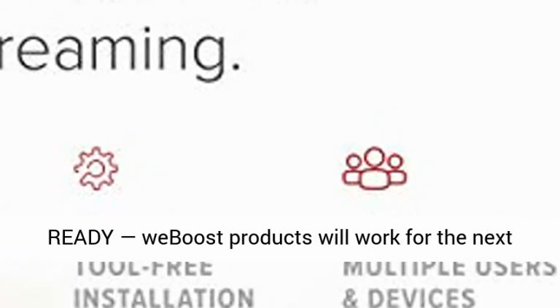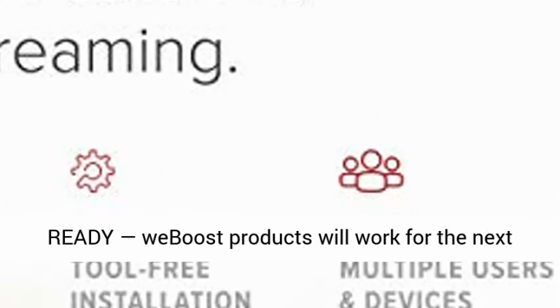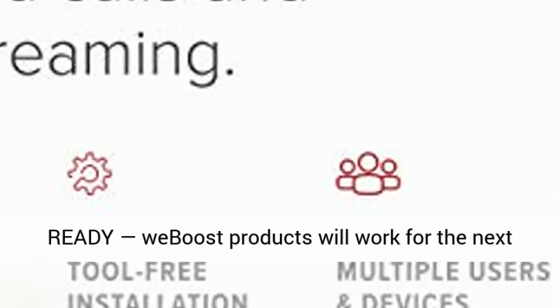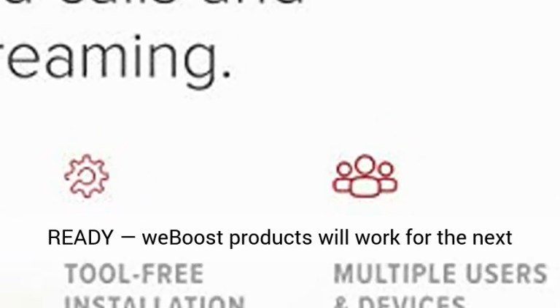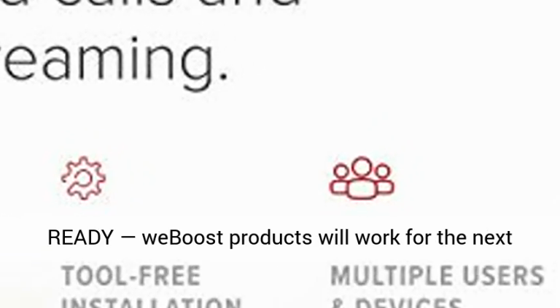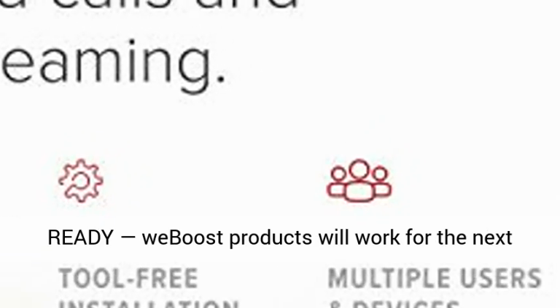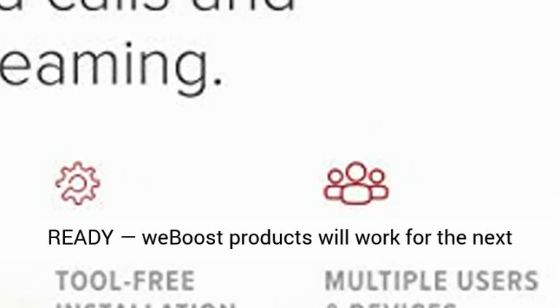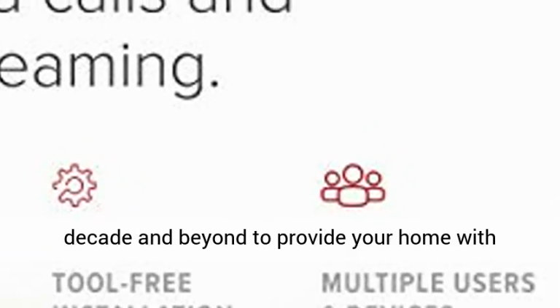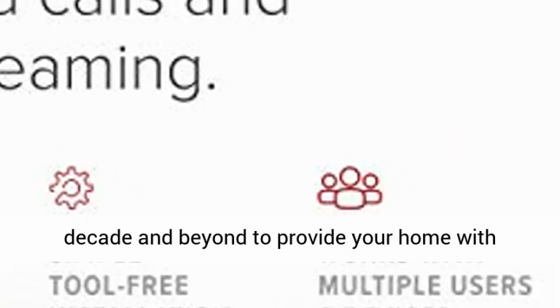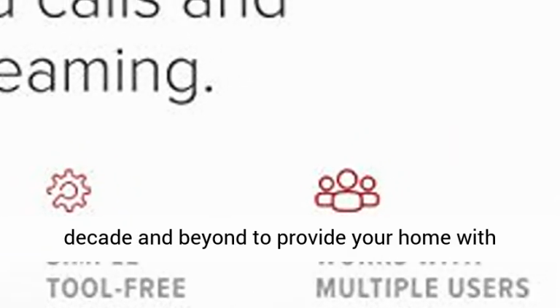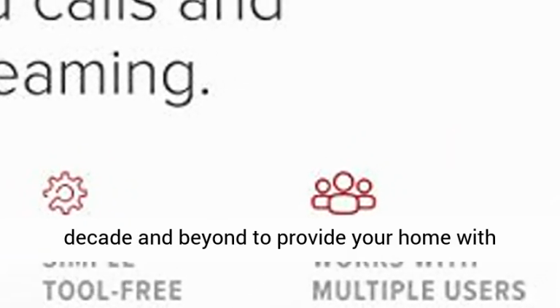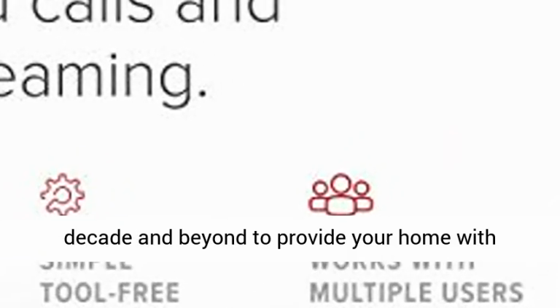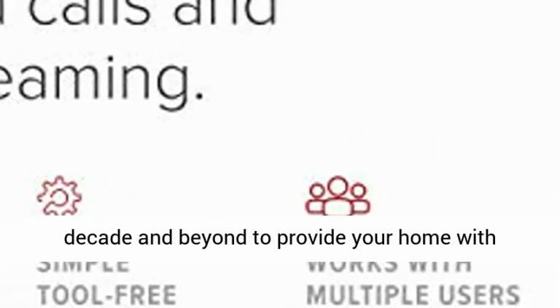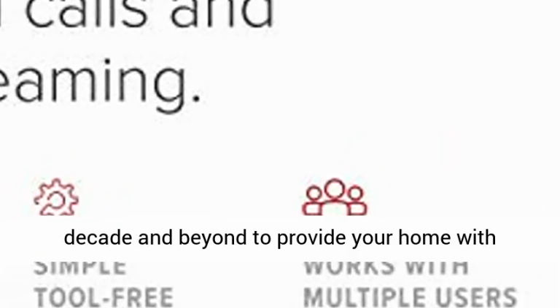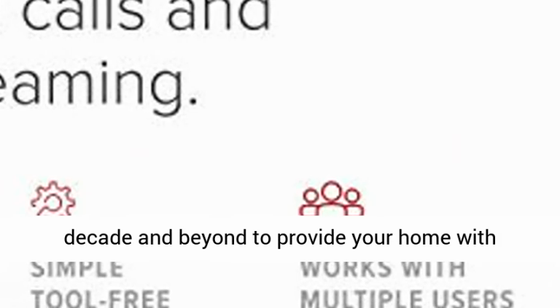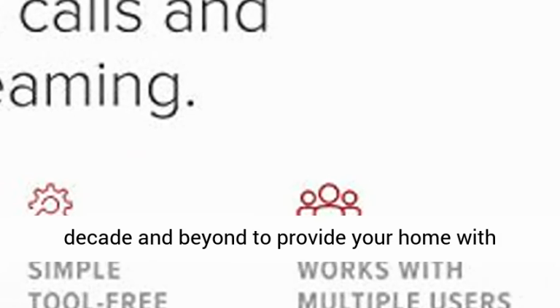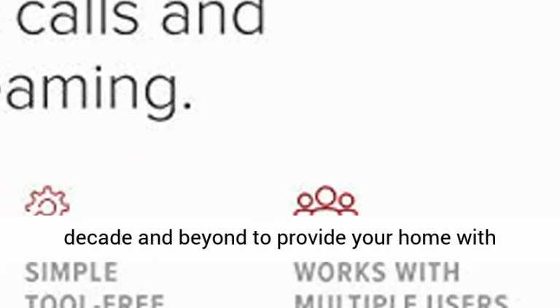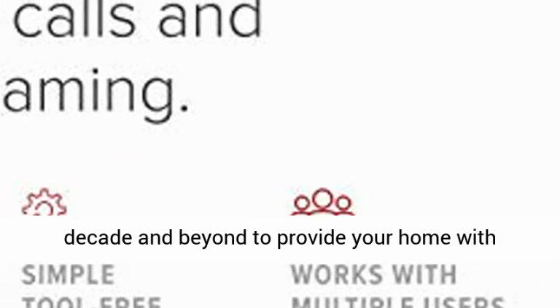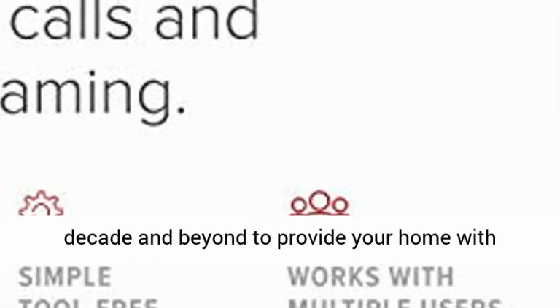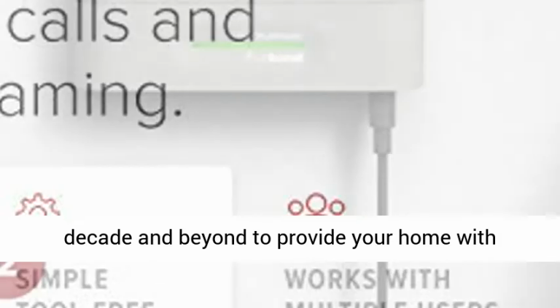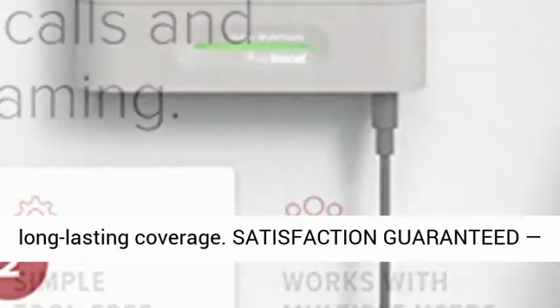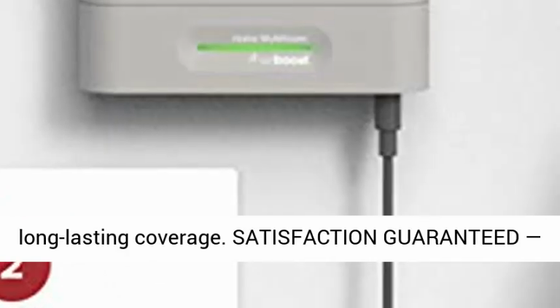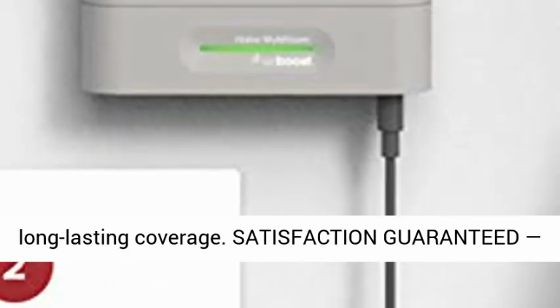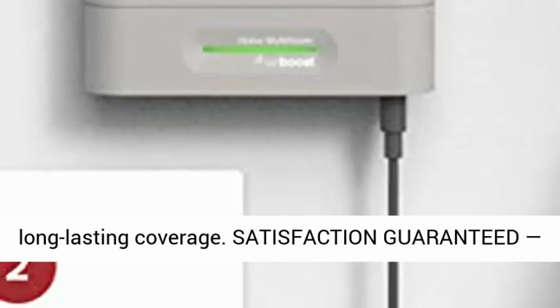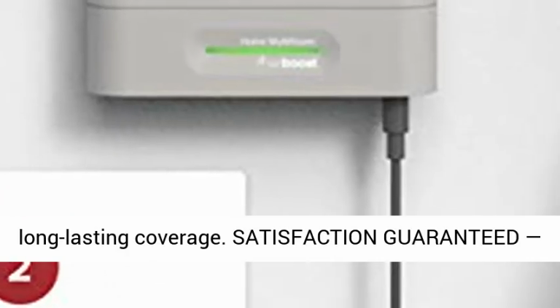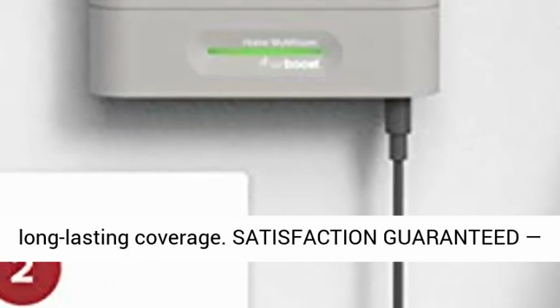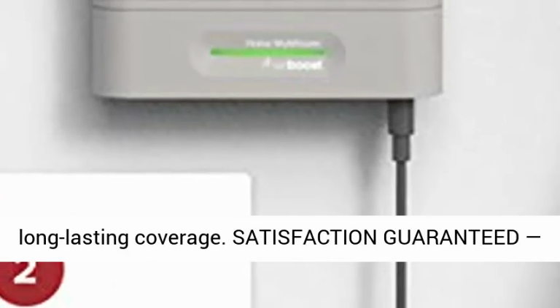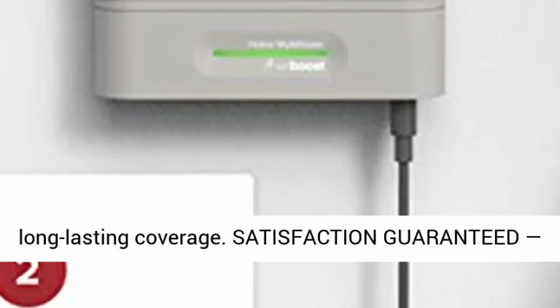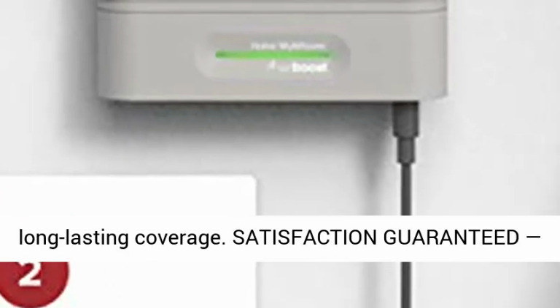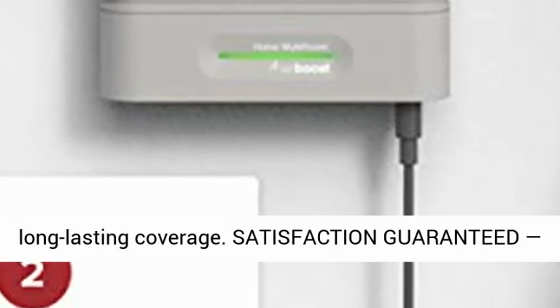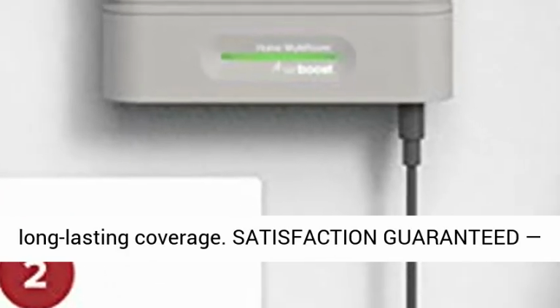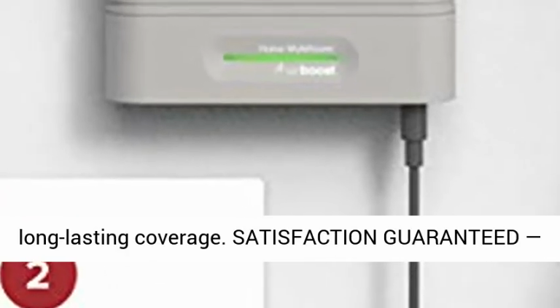5G ready — weBoost products will work for the next decade and beyond to provide your home with long-lasting coverage.